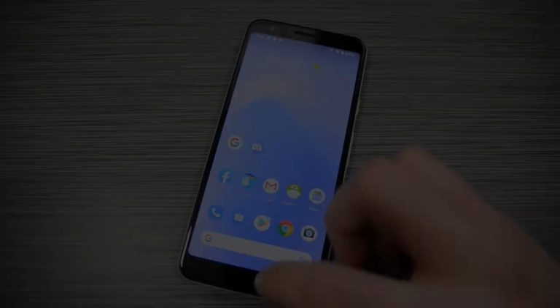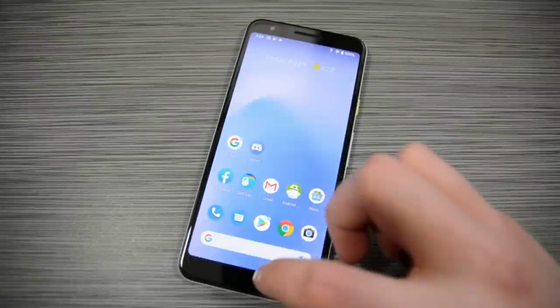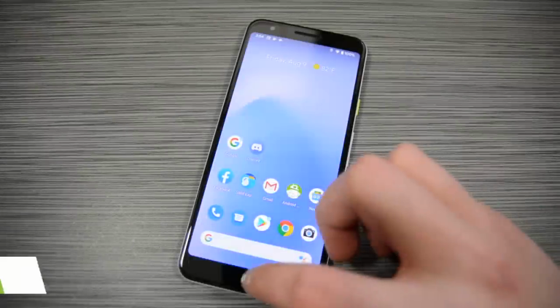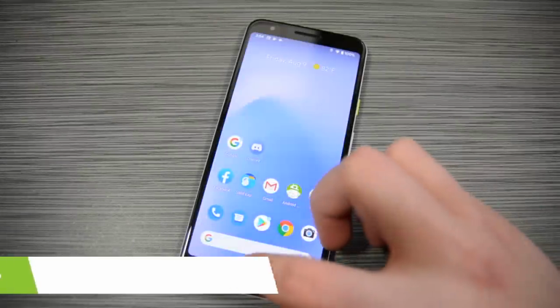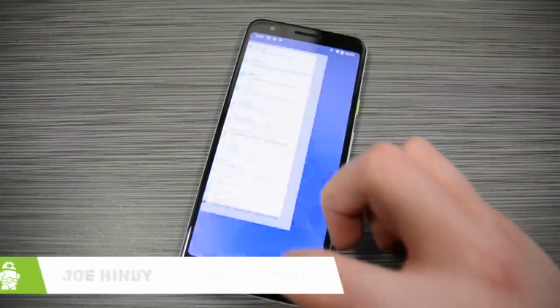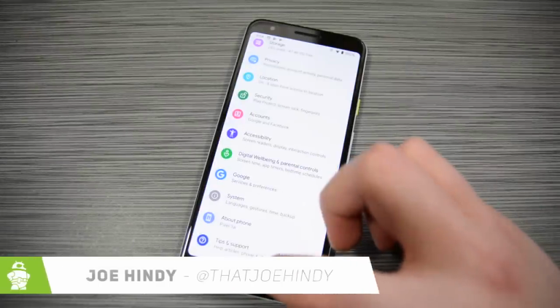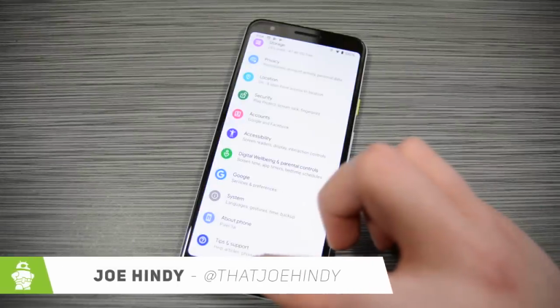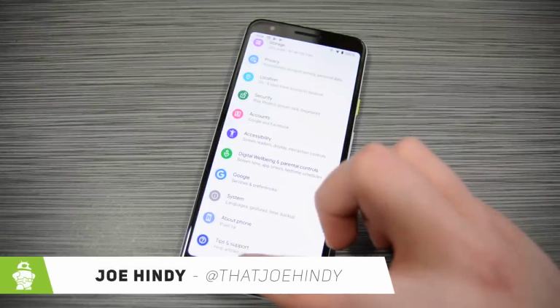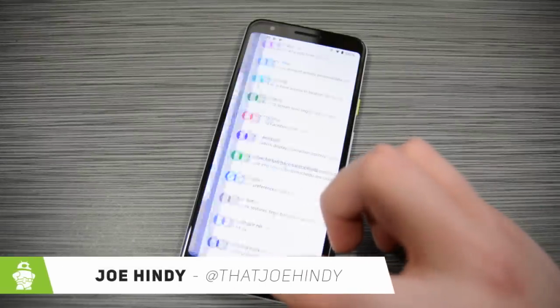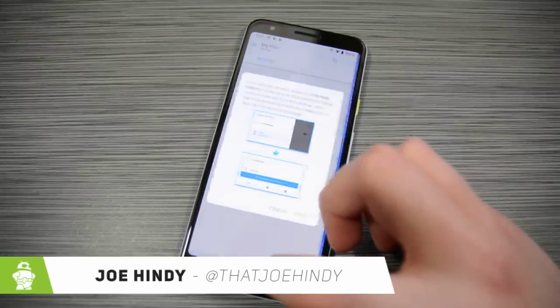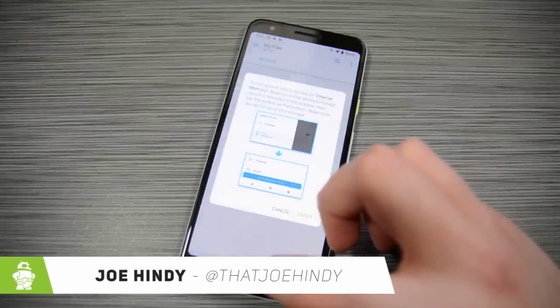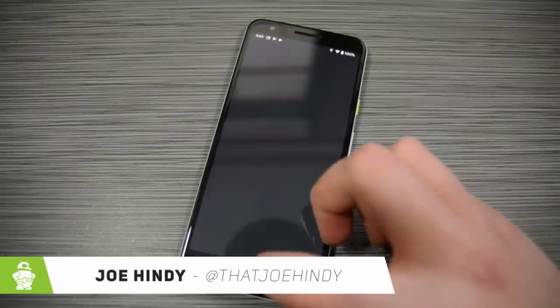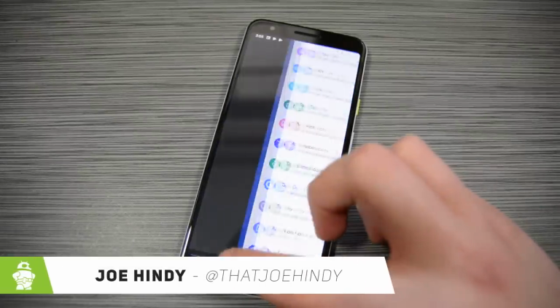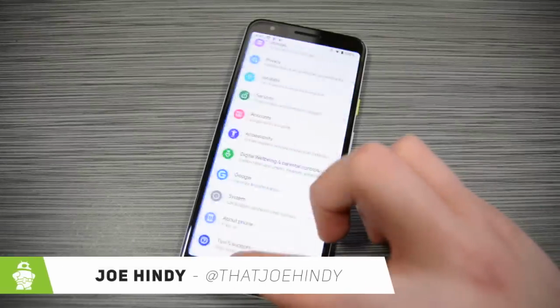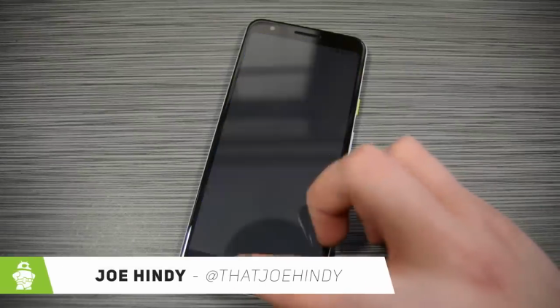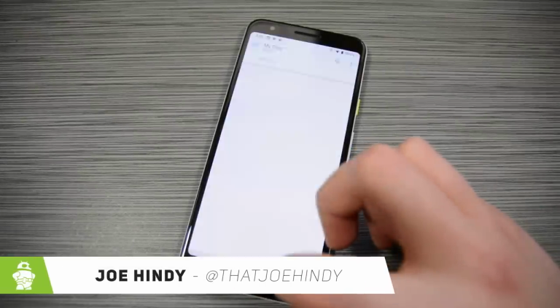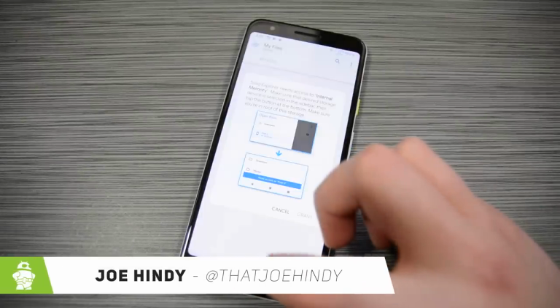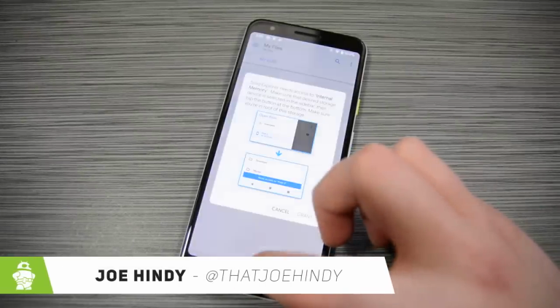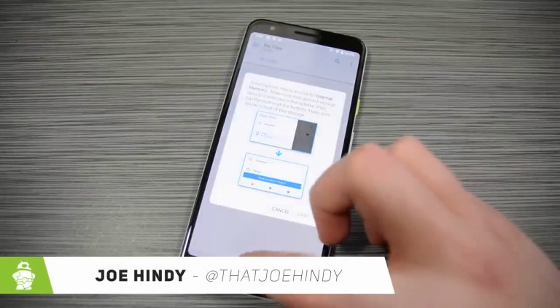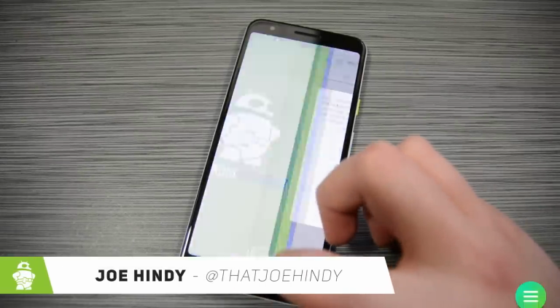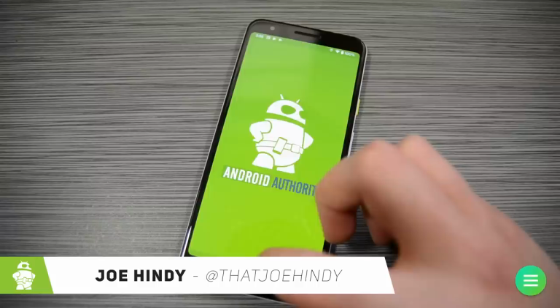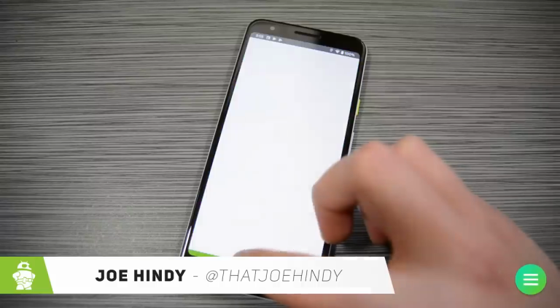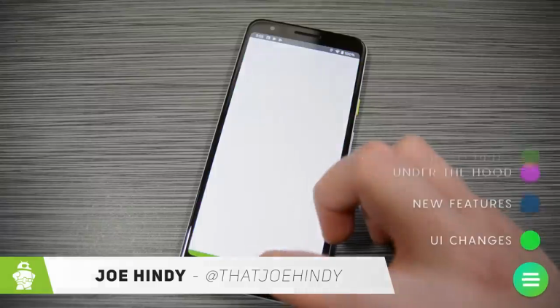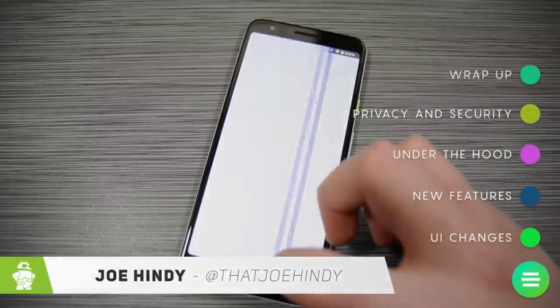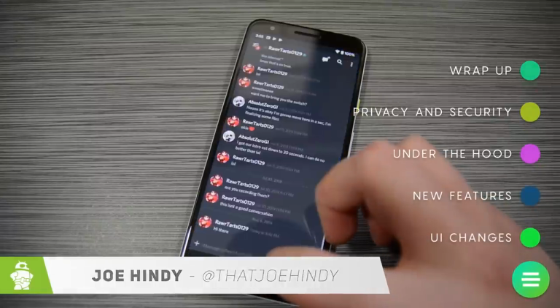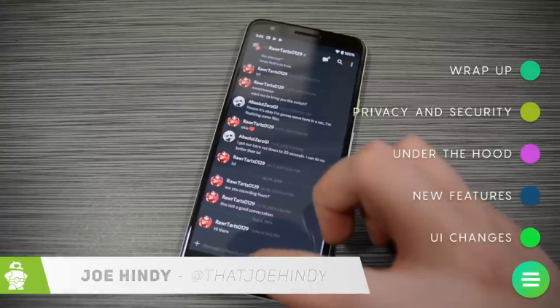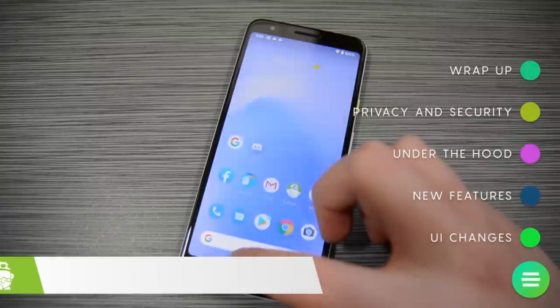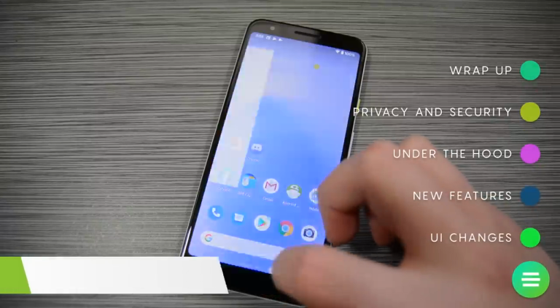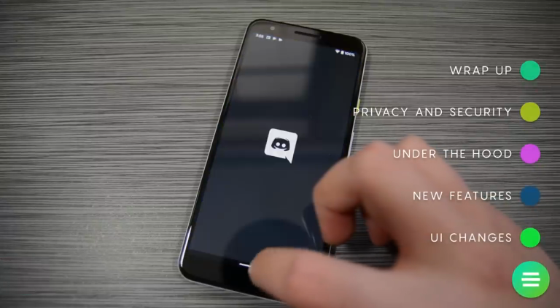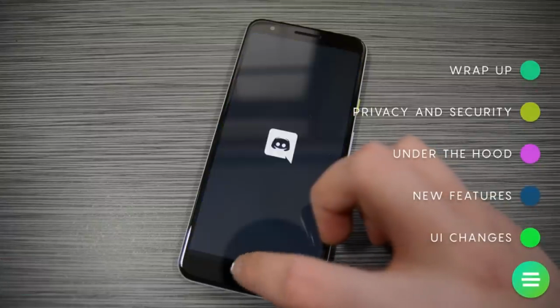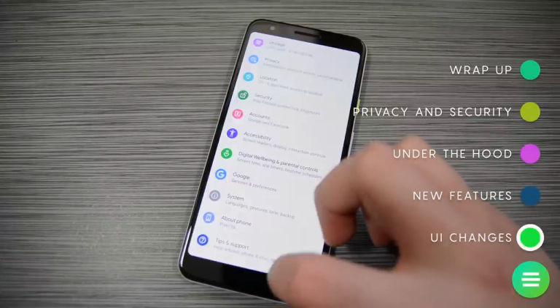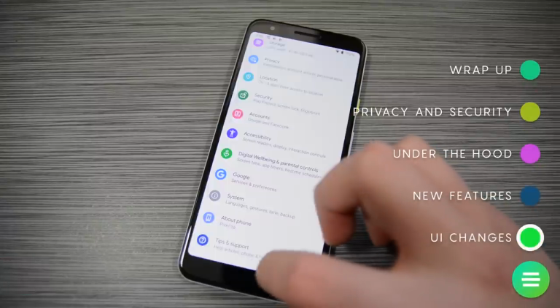Hello again, ladies and gentlemen. I'm Joe Hendy from AndroidAuthority.com, and today we're finally taking a look at Android 10.